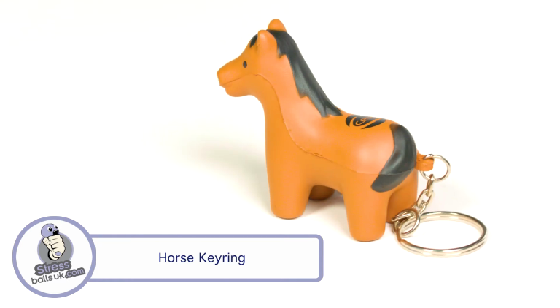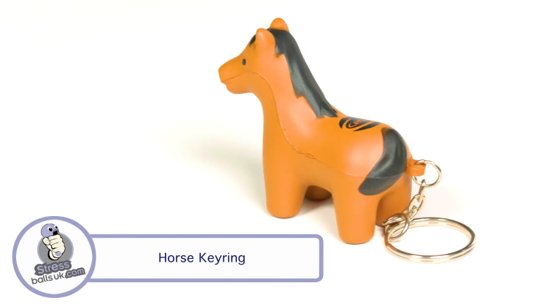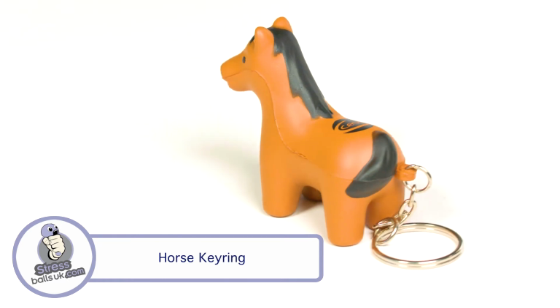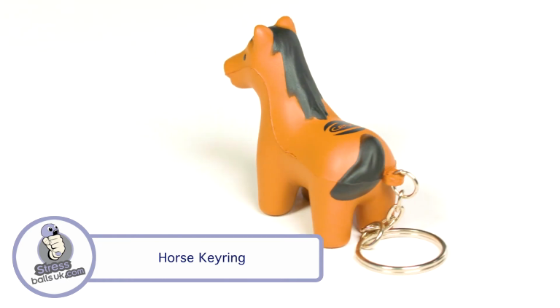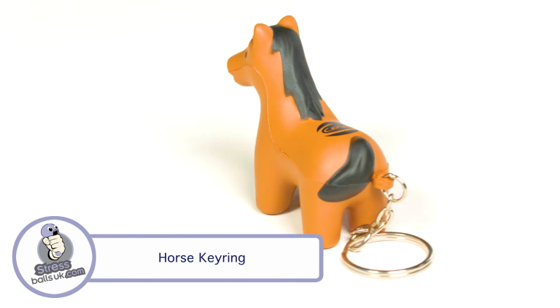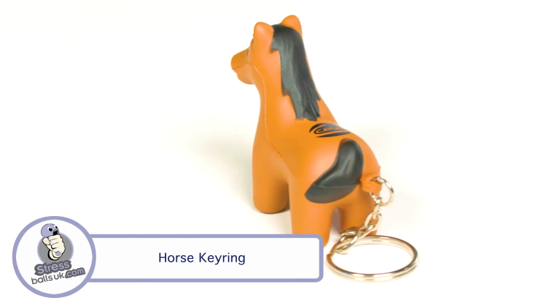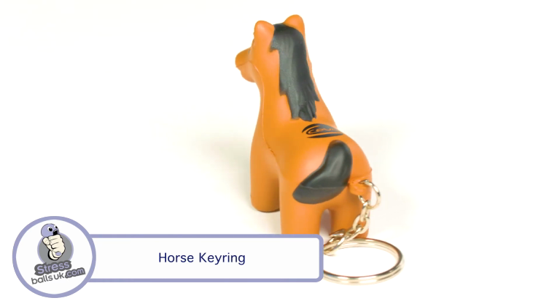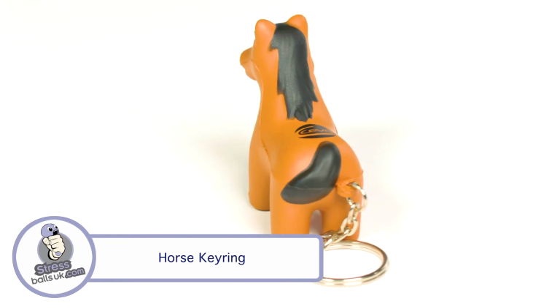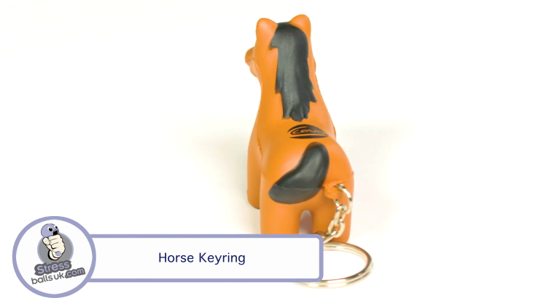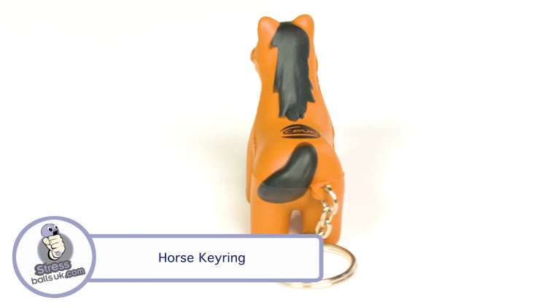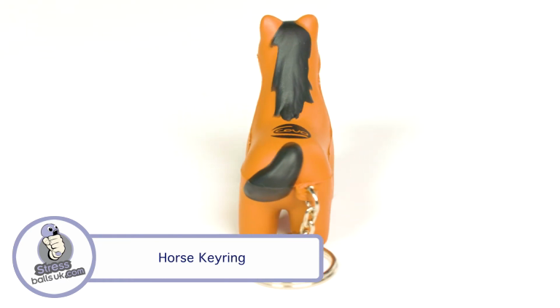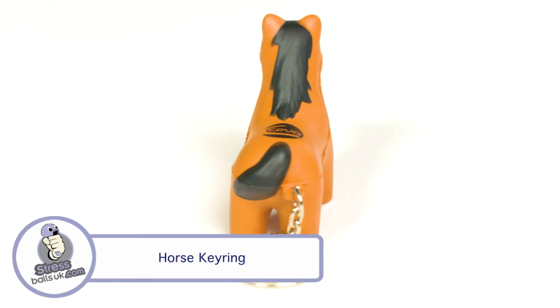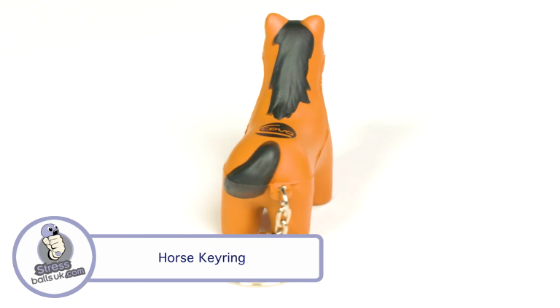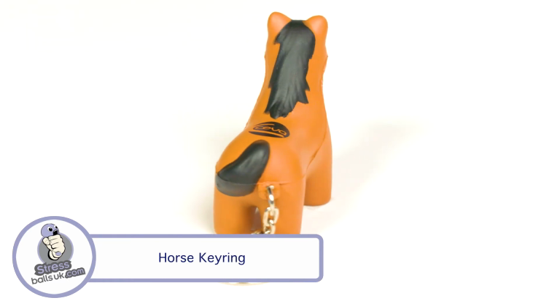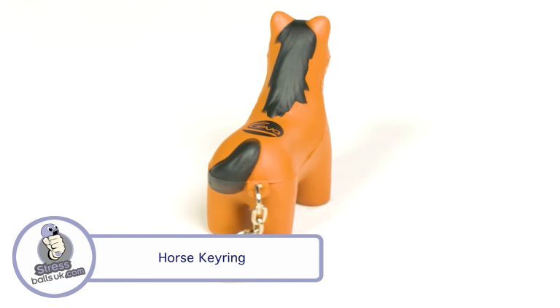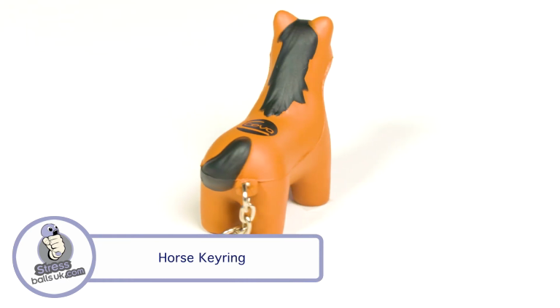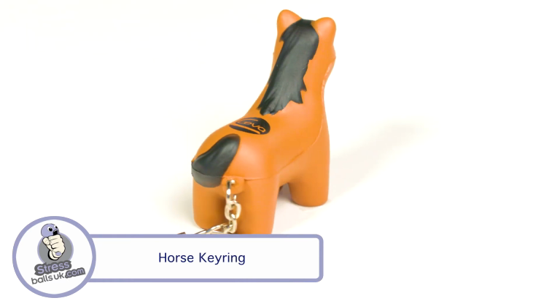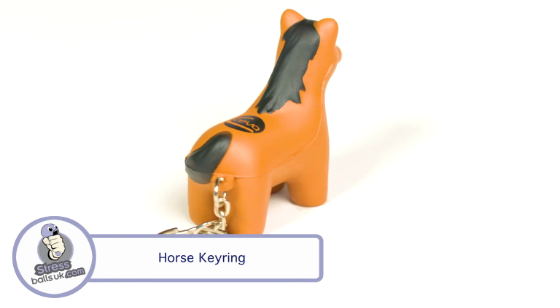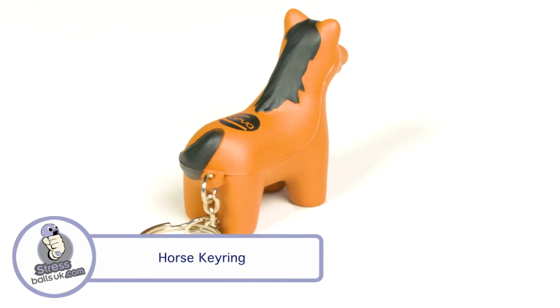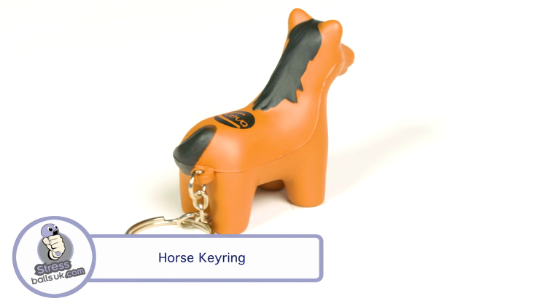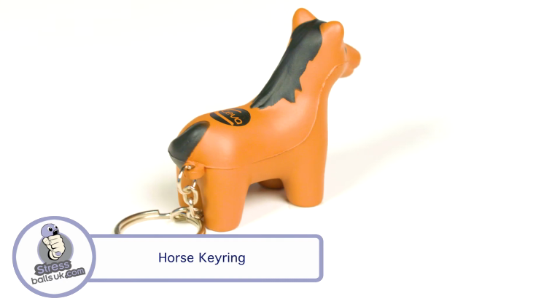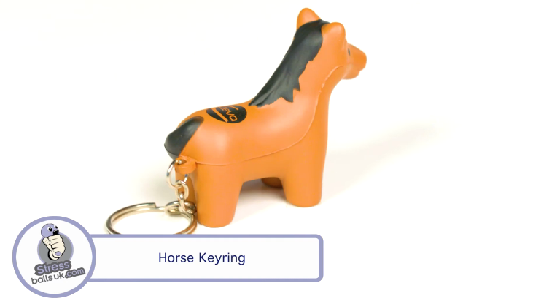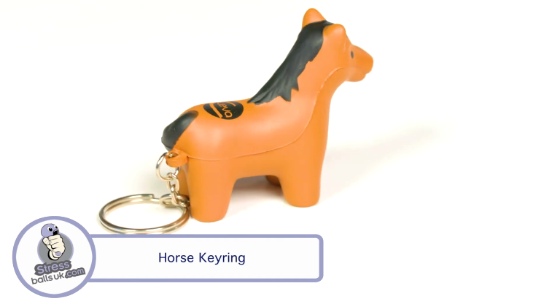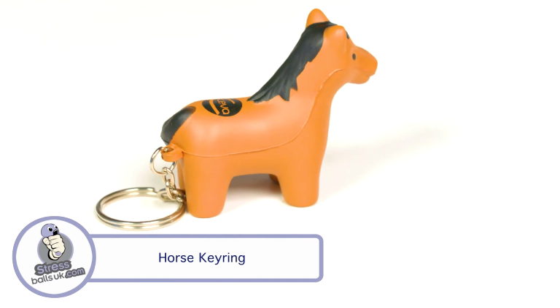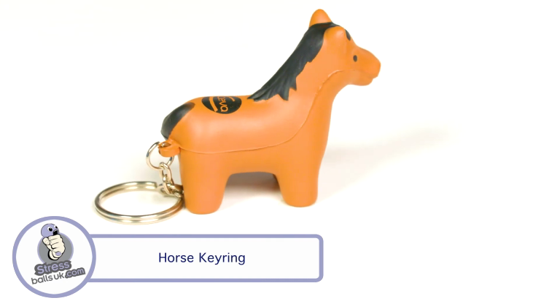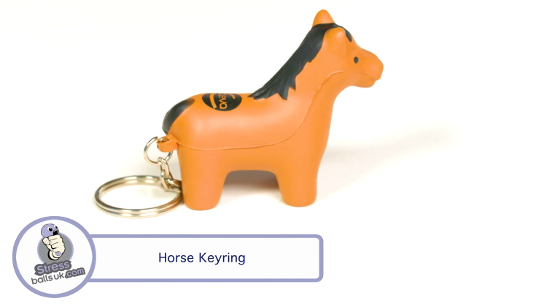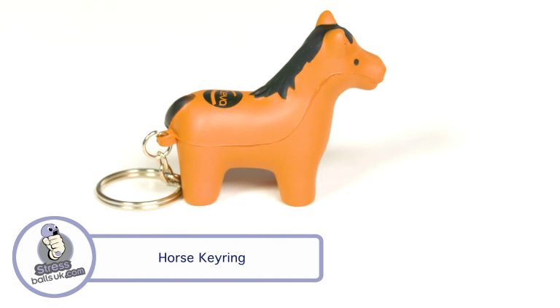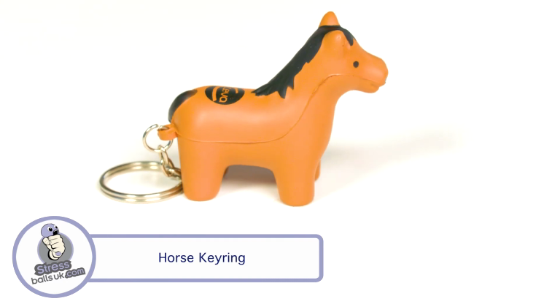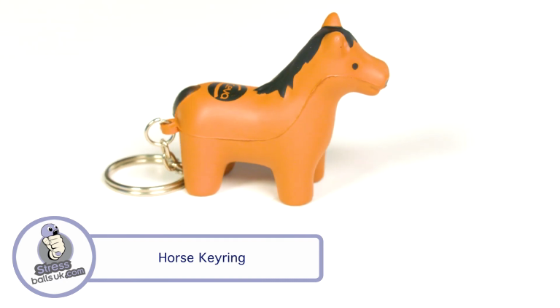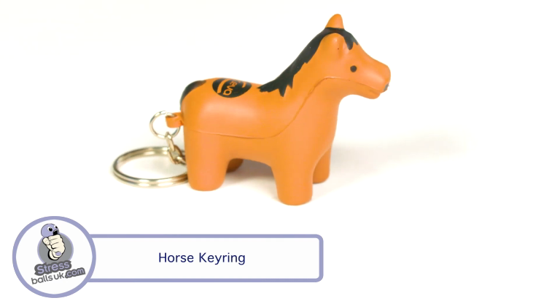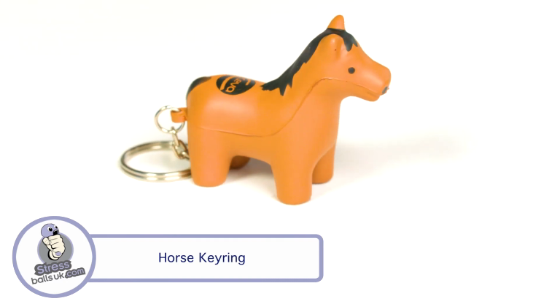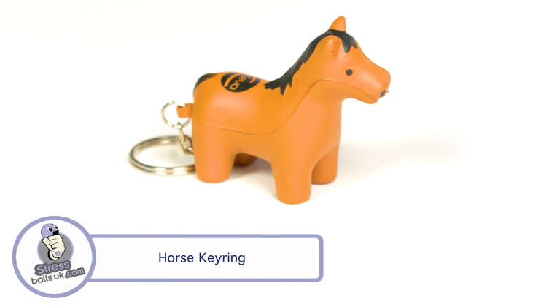It can also be ordered as a special creation in any Pantone colour, but please contact us for pricing for this option.